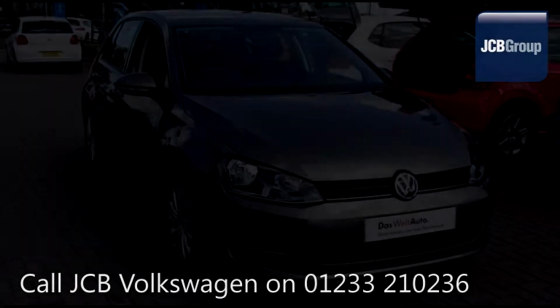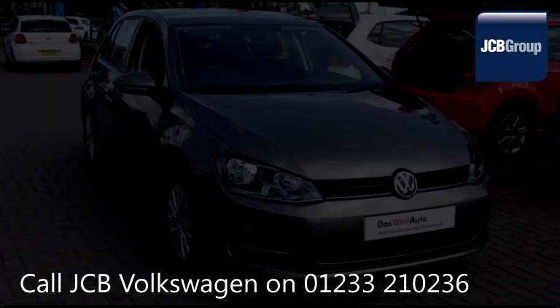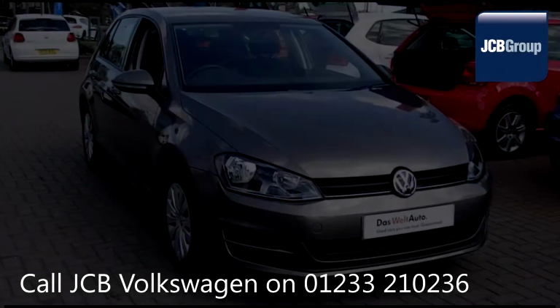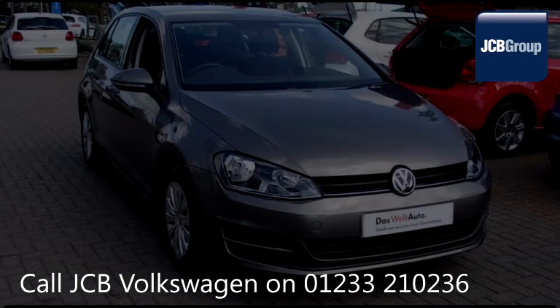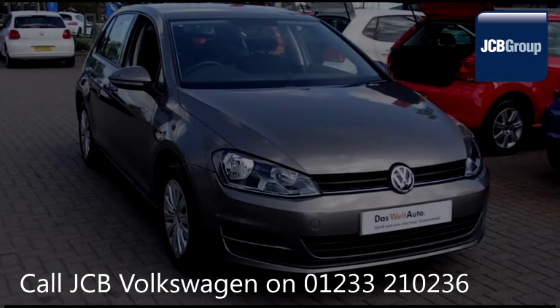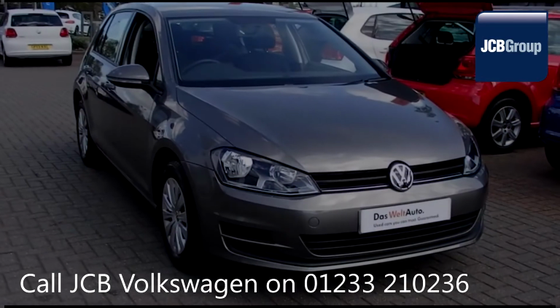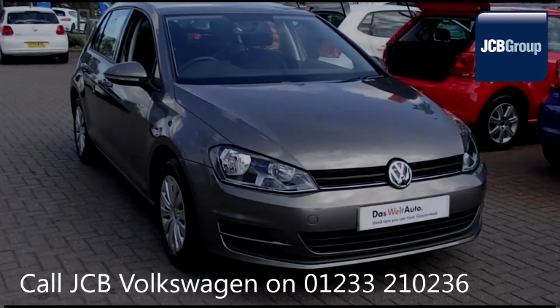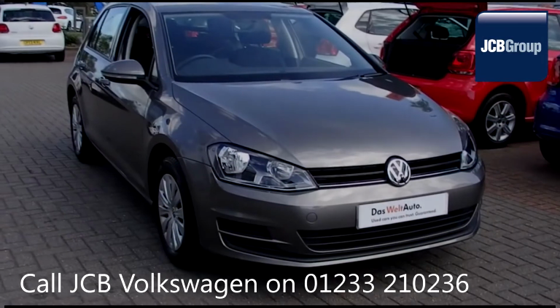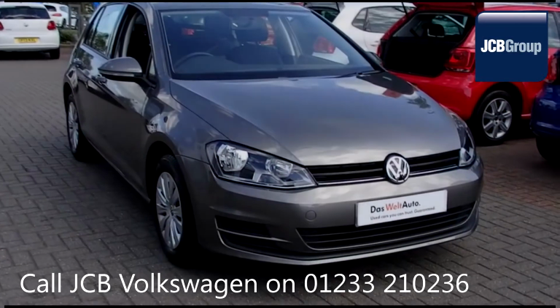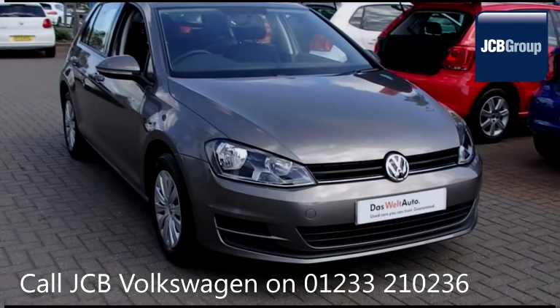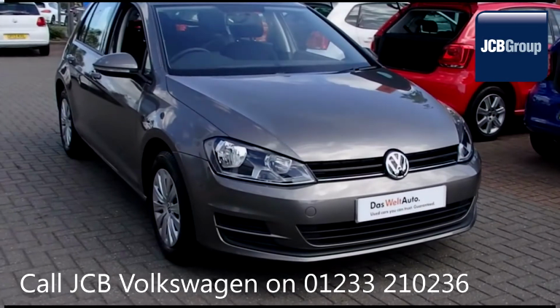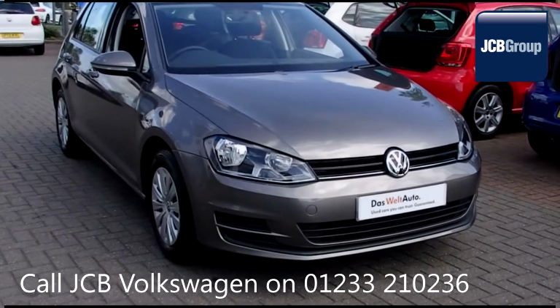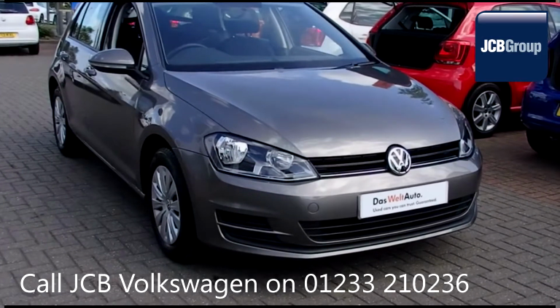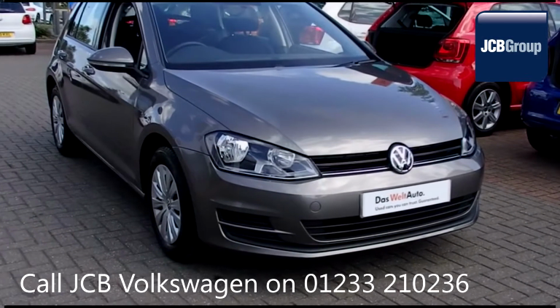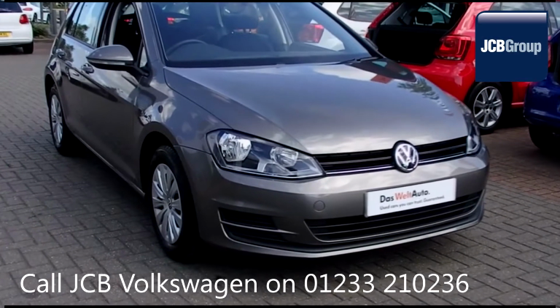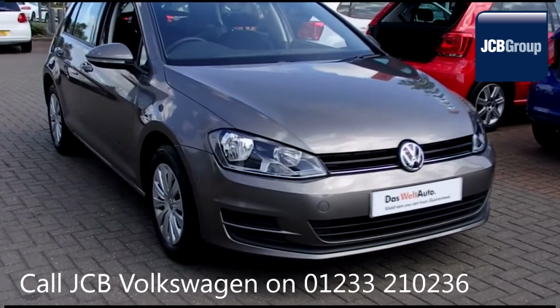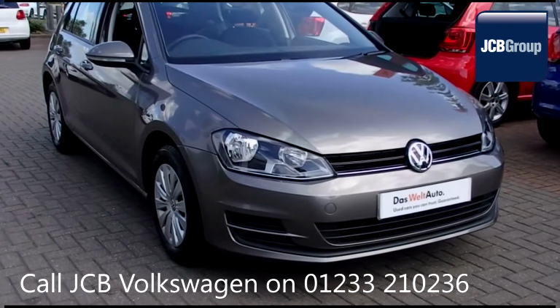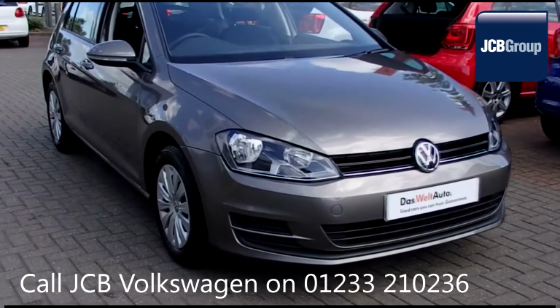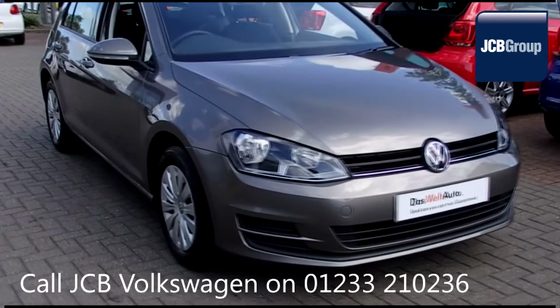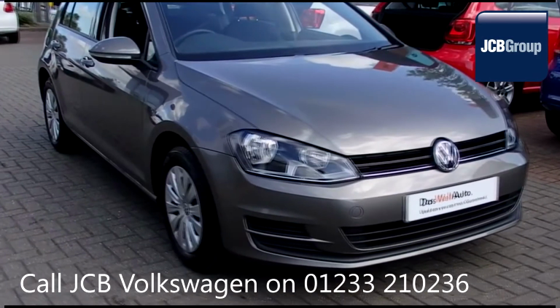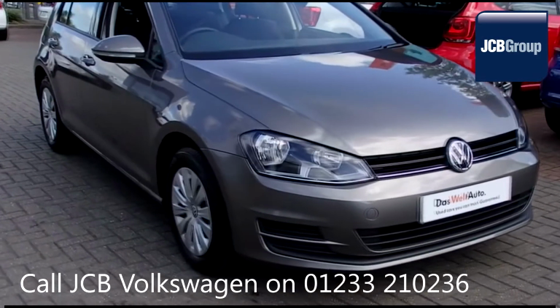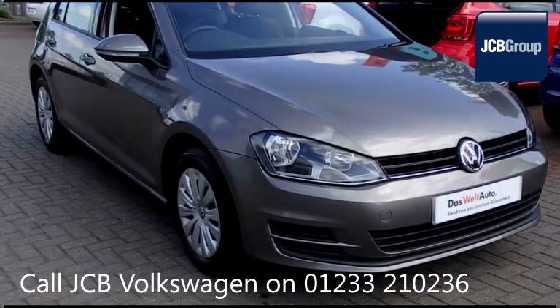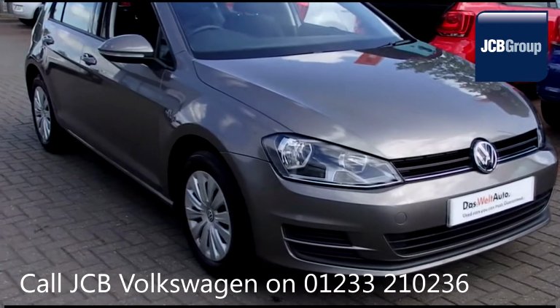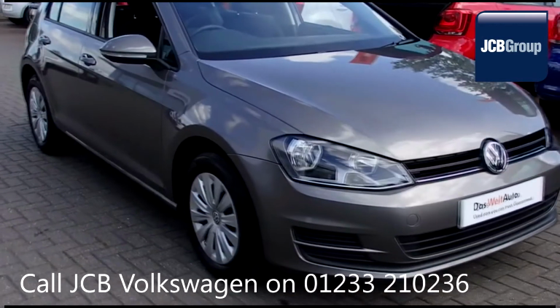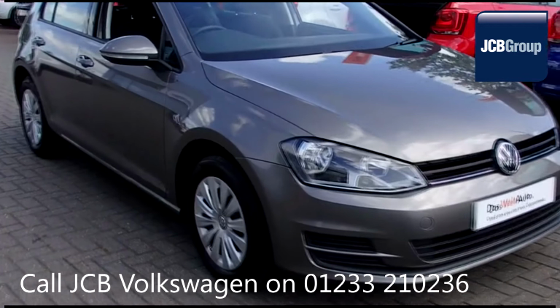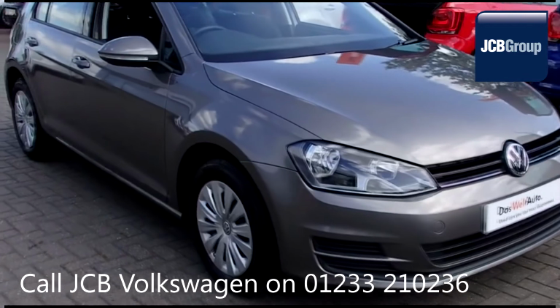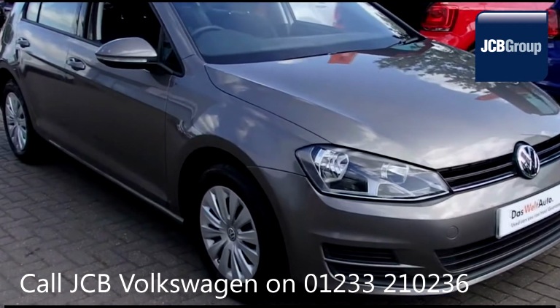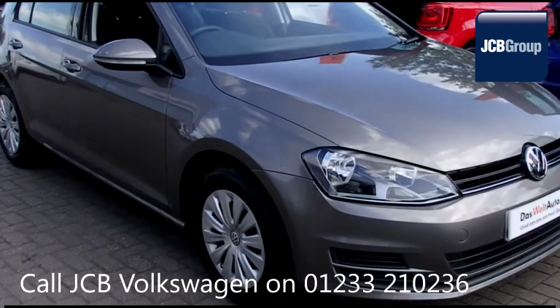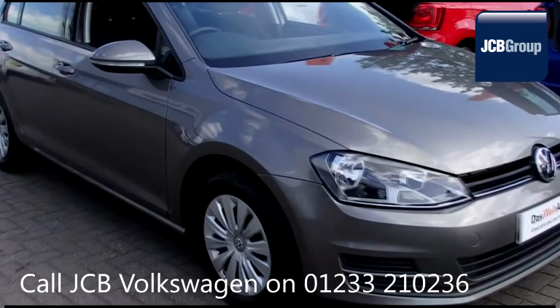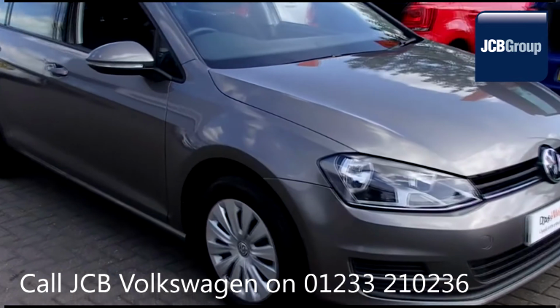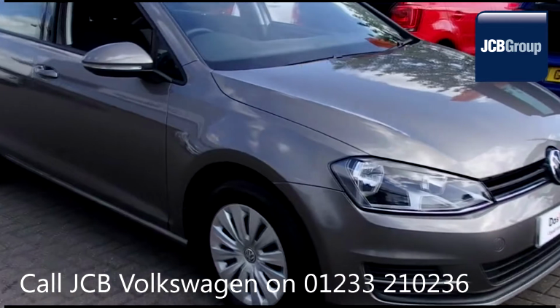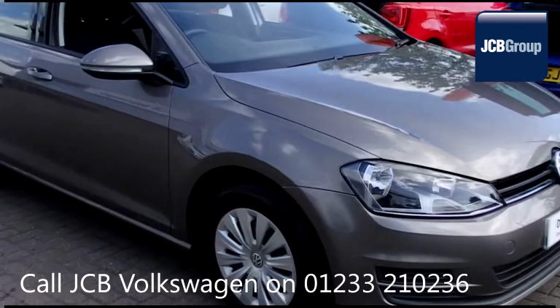Hello, welcome to the JCB Volkswagen Approved Used Car Channel.